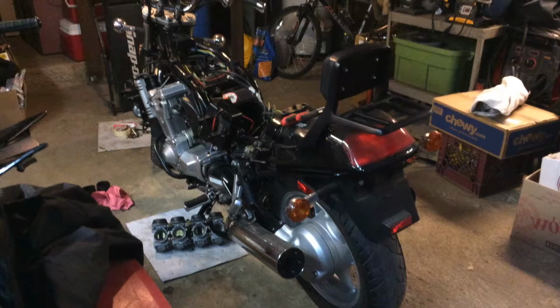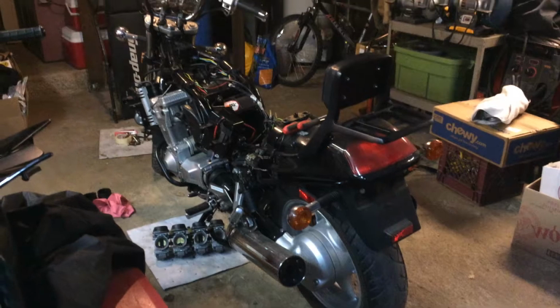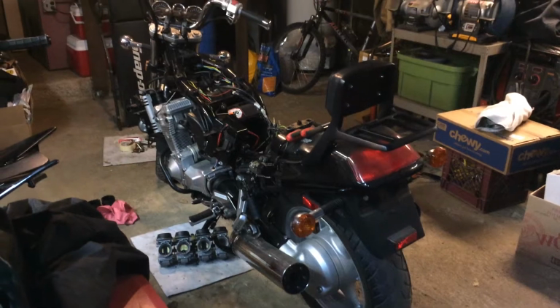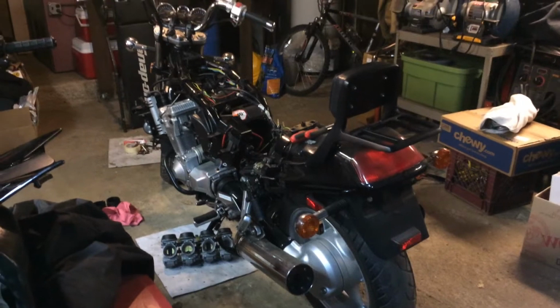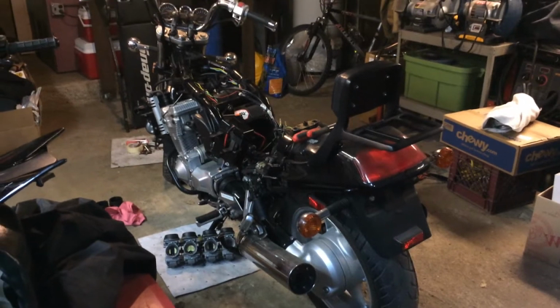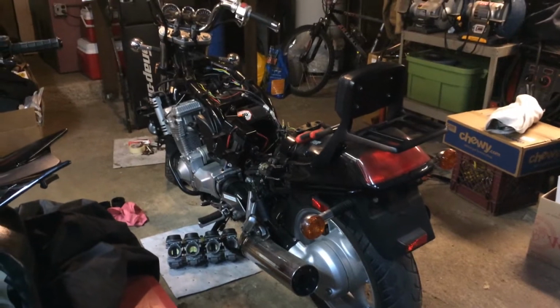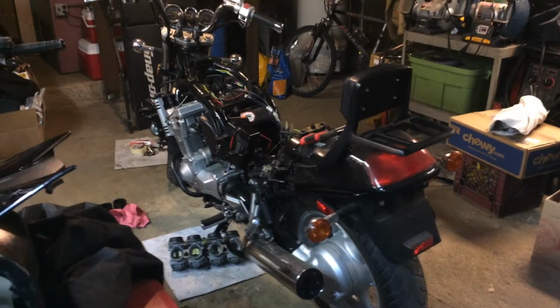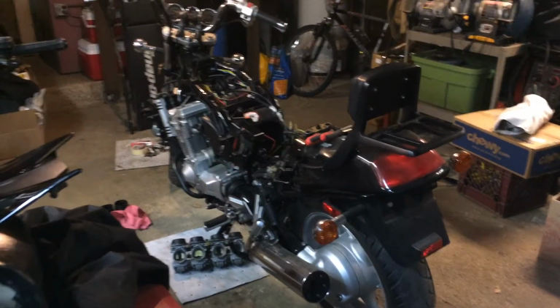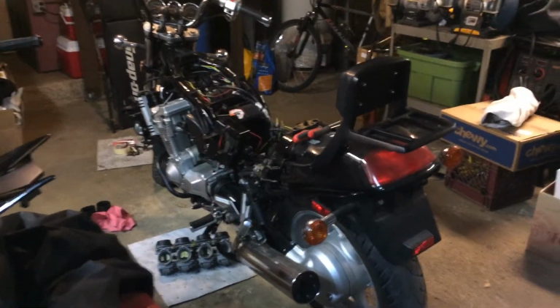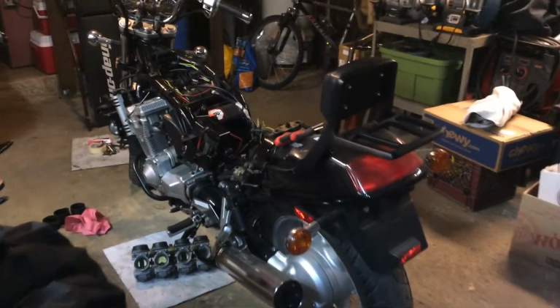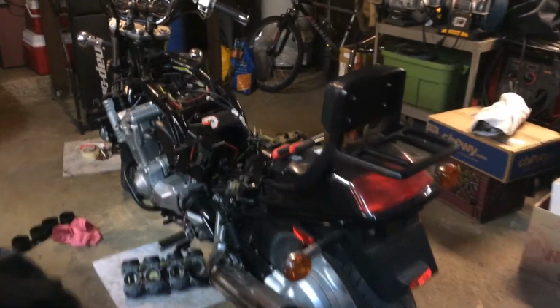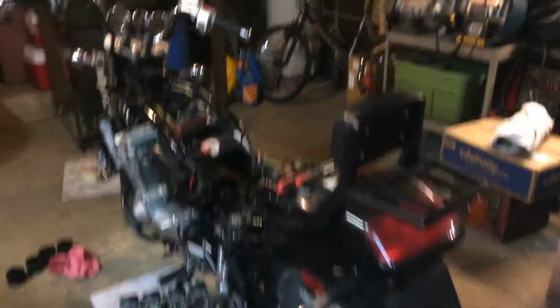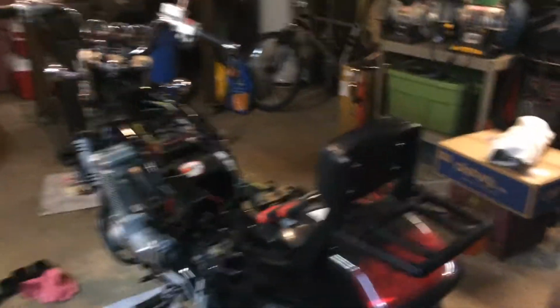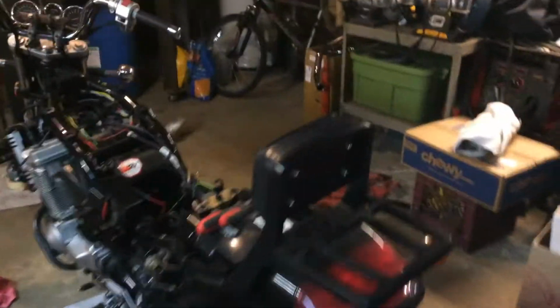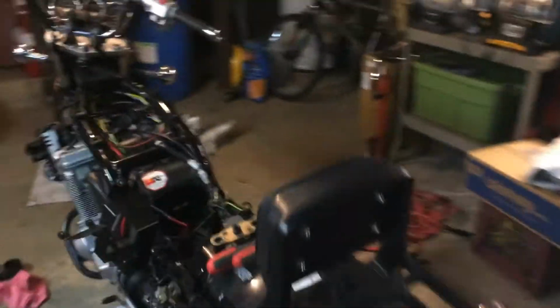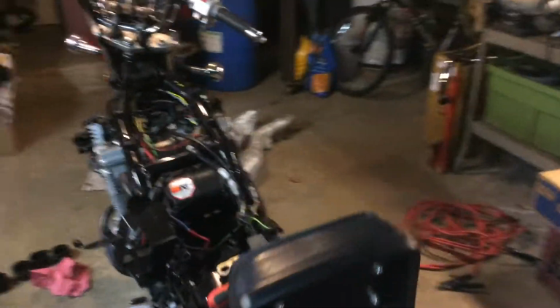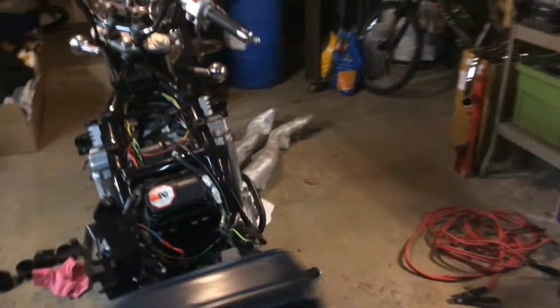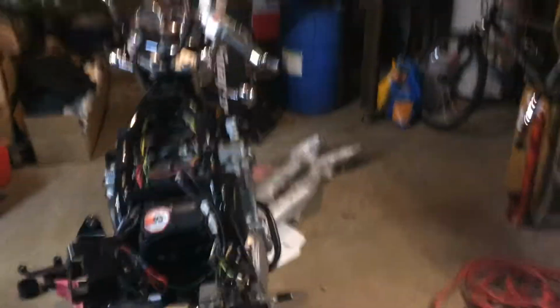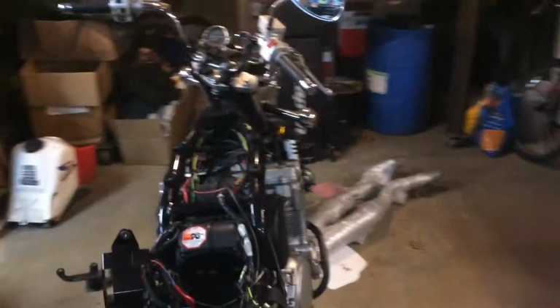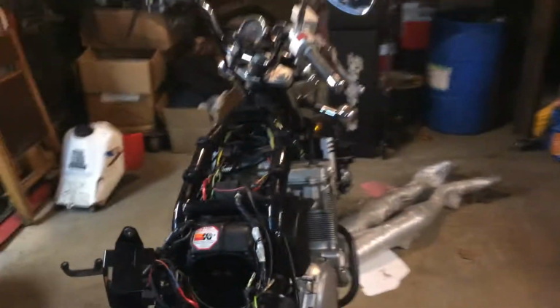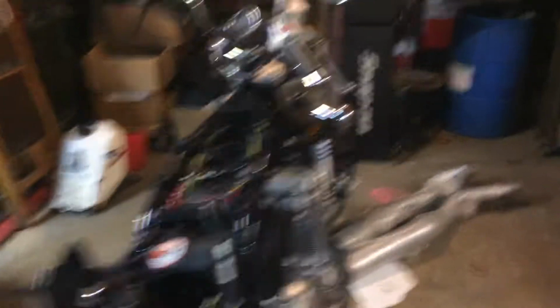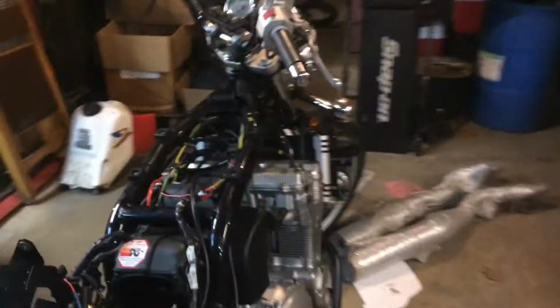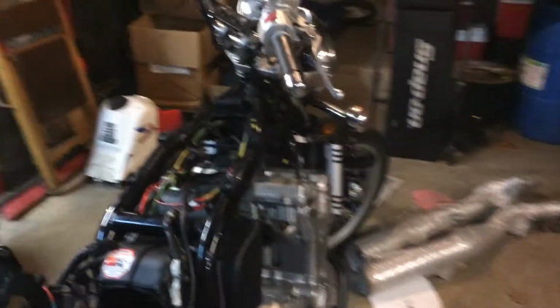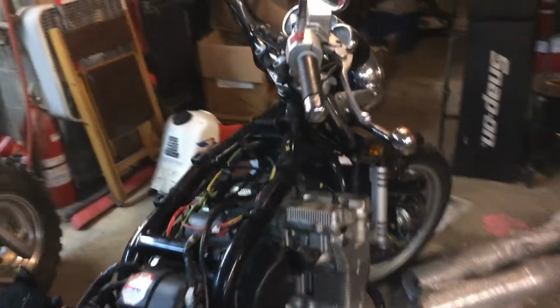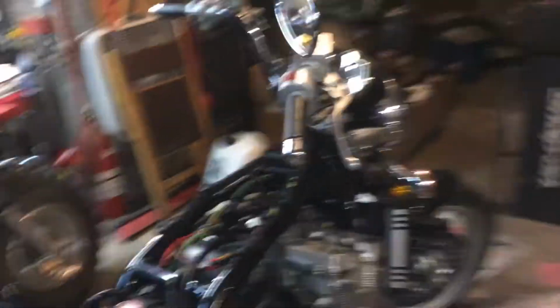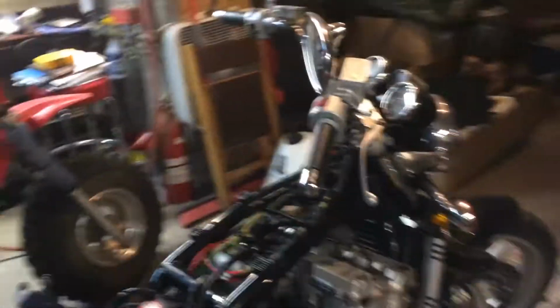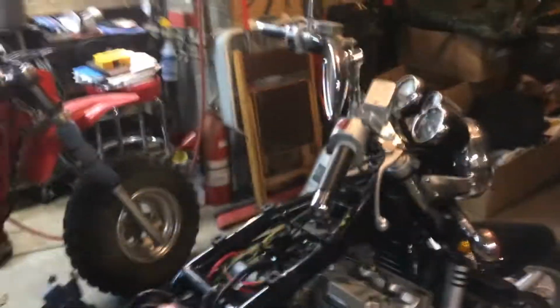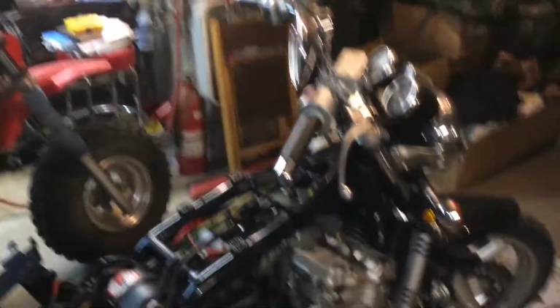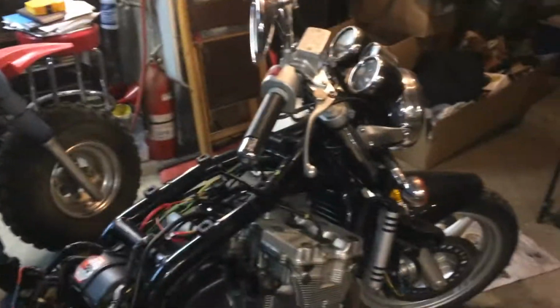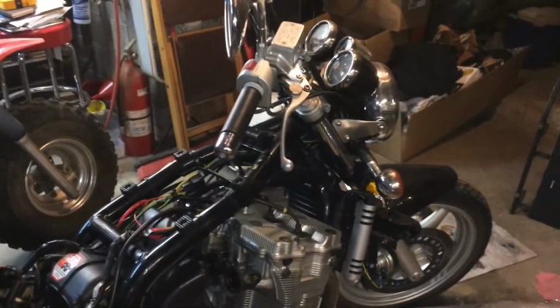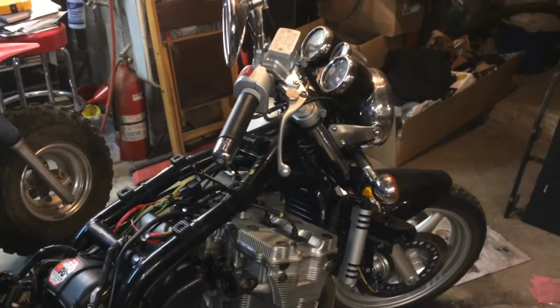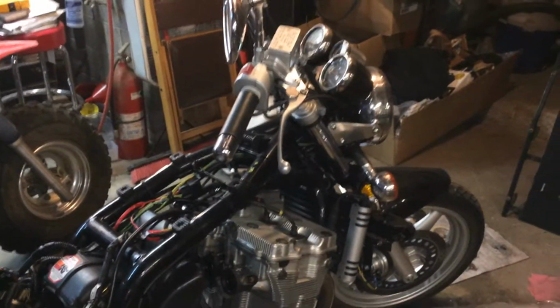All right, here we are — 92 GSX 1100G. It has the carb issue, so we're working on removing the carbs.